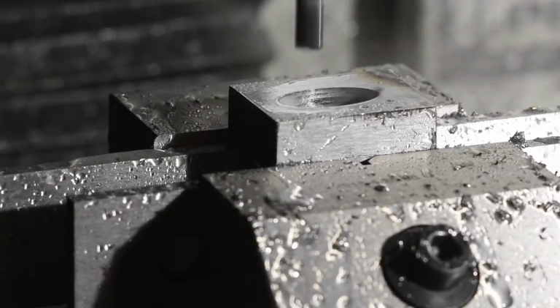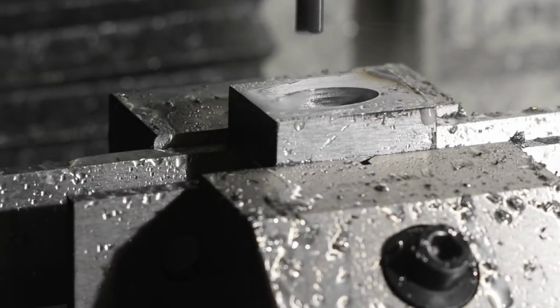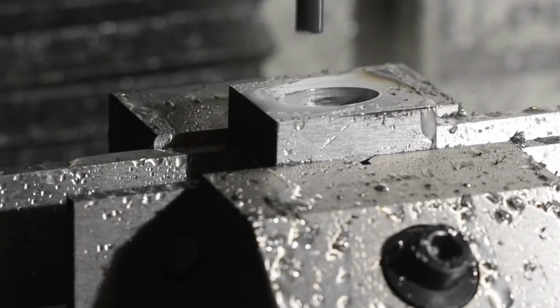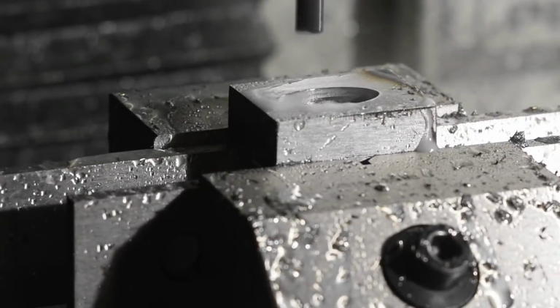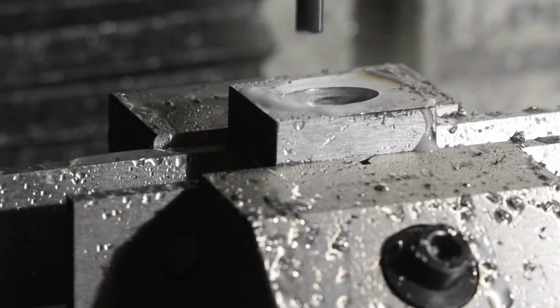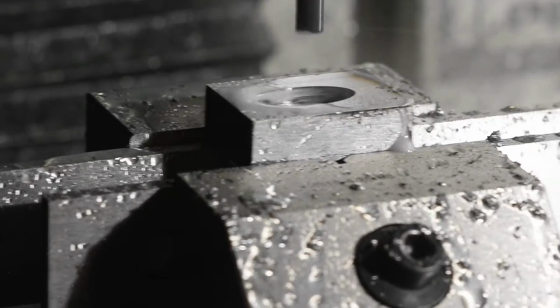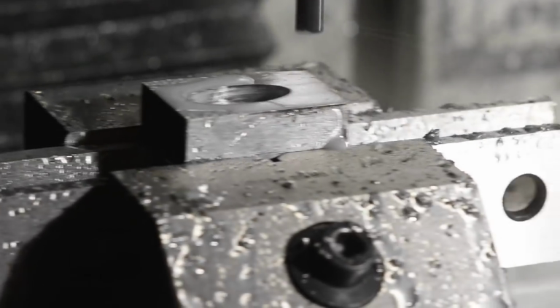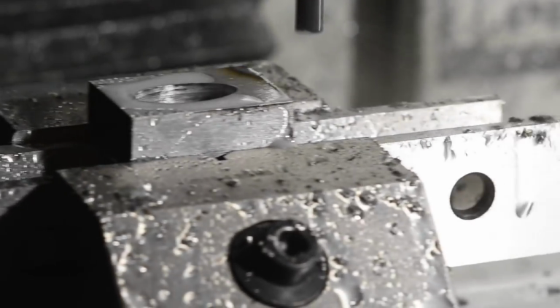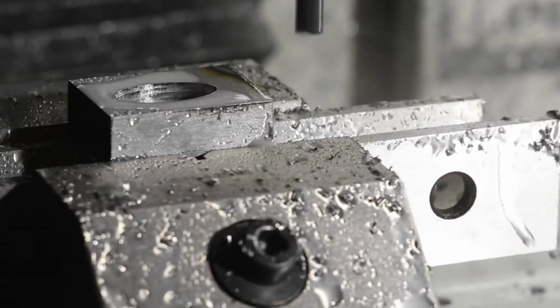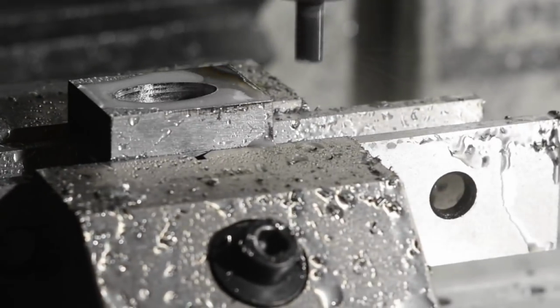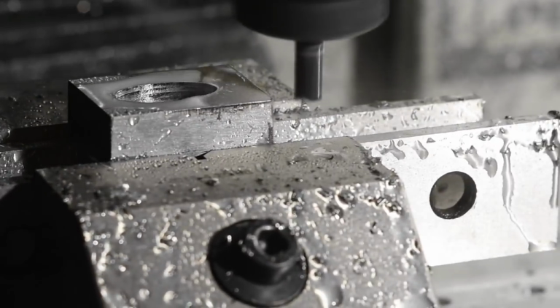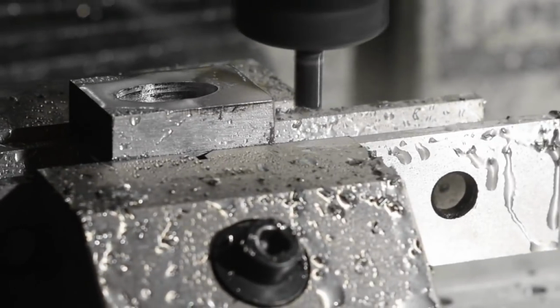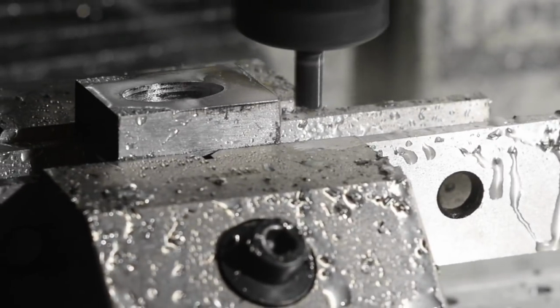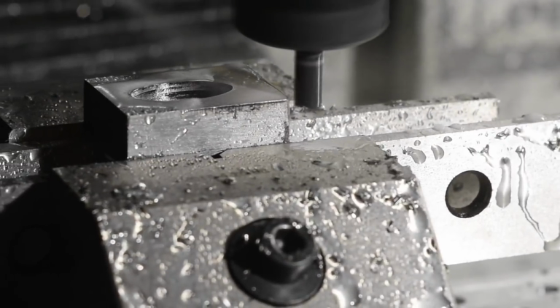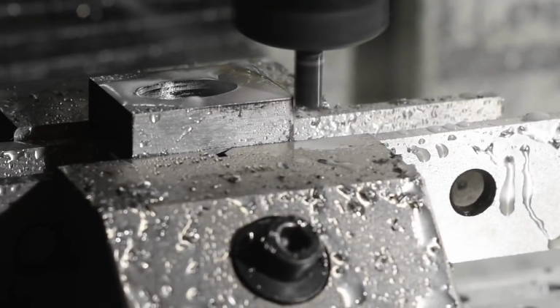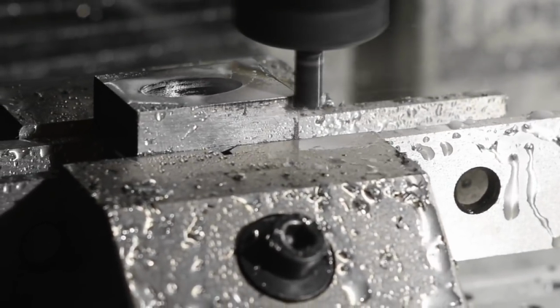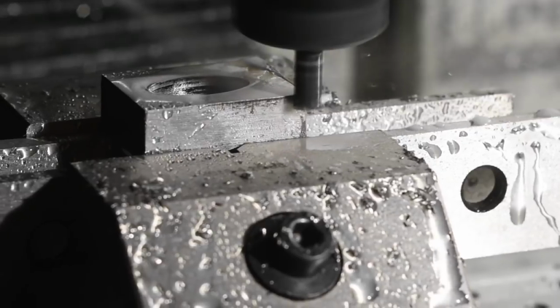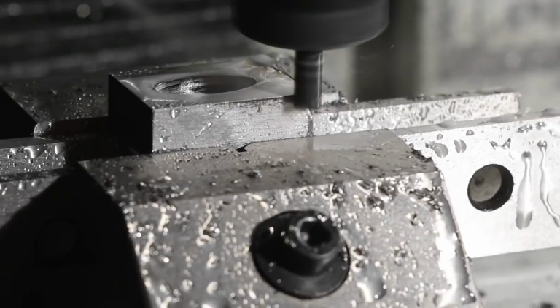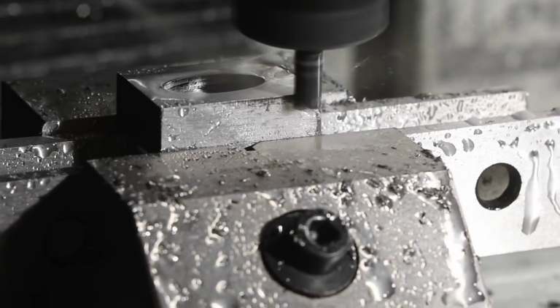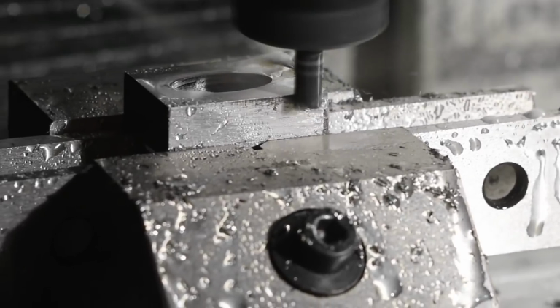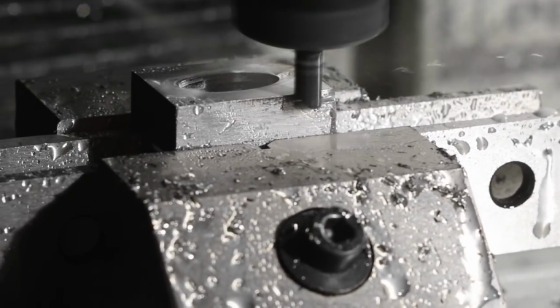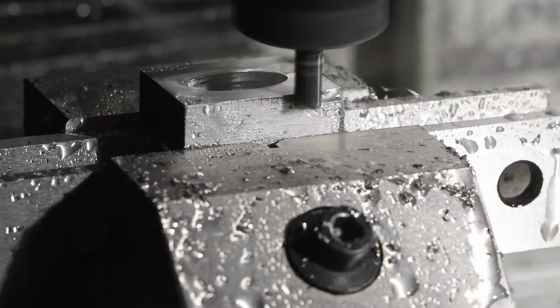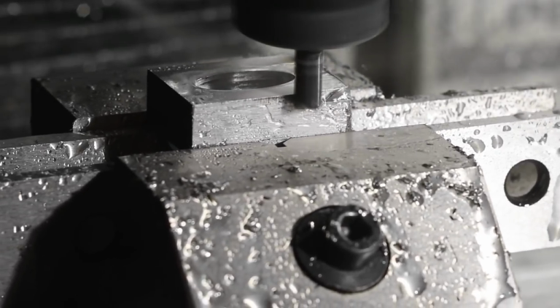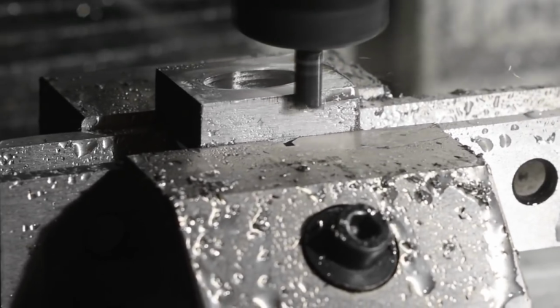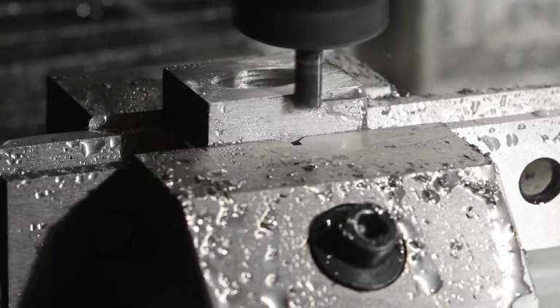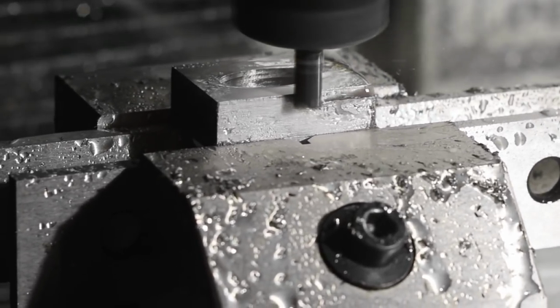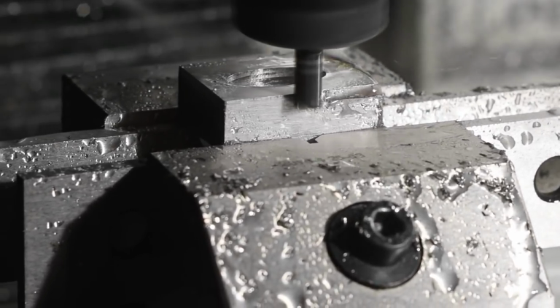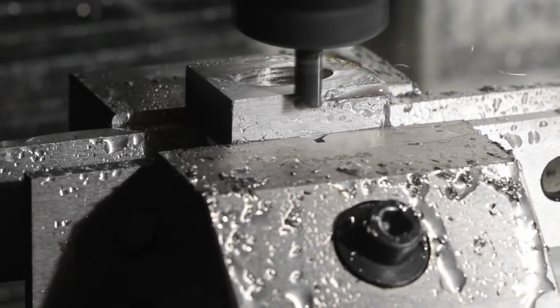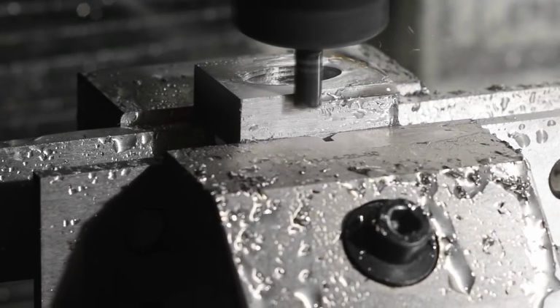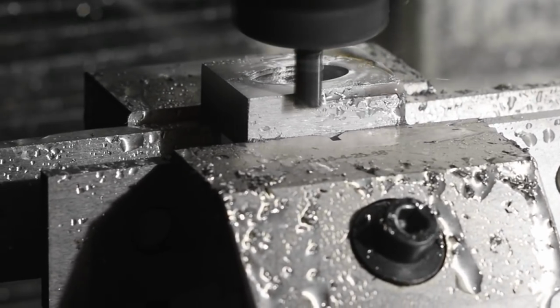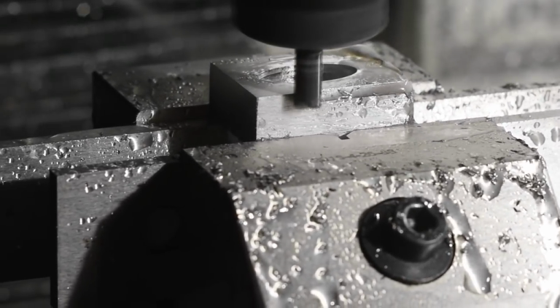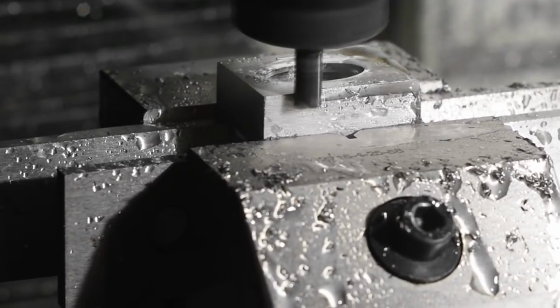Next, still with the same tool, I ran an adaptive clearing strategy to remove most of the material.